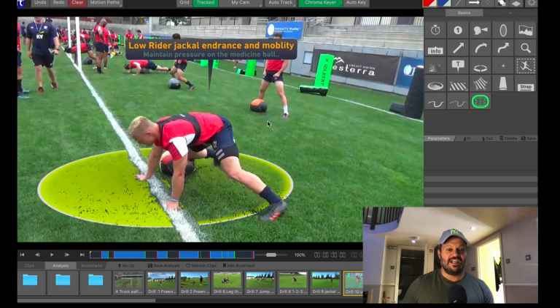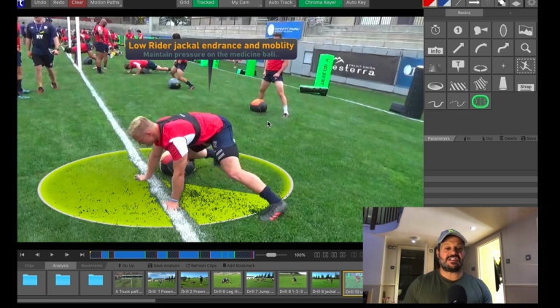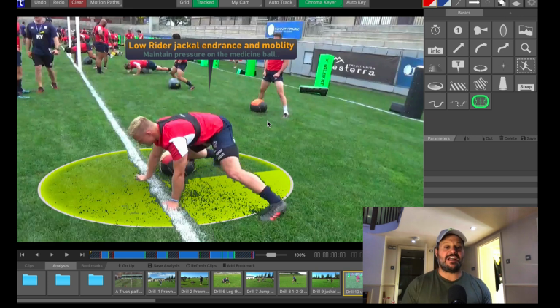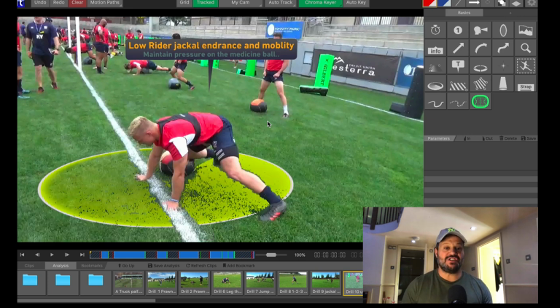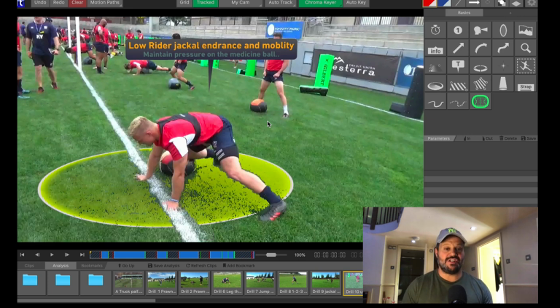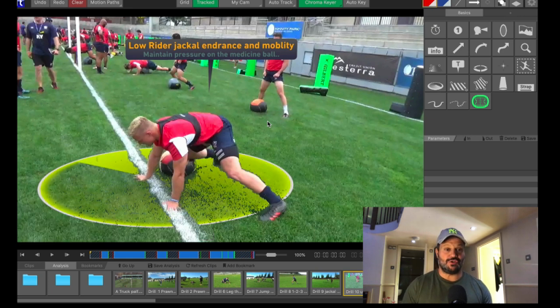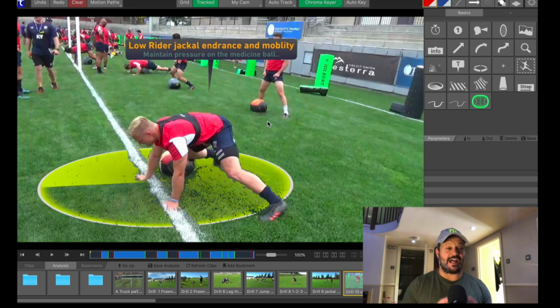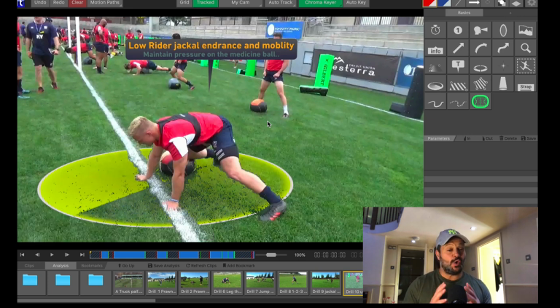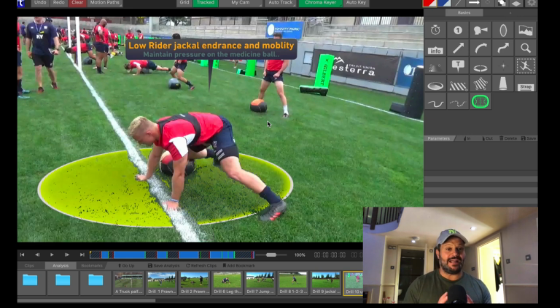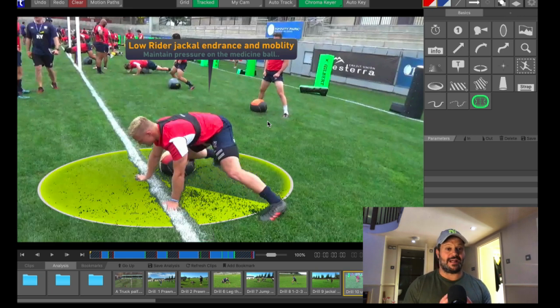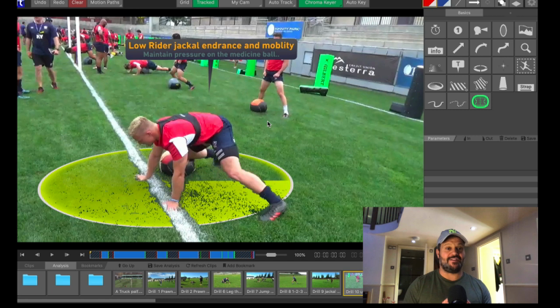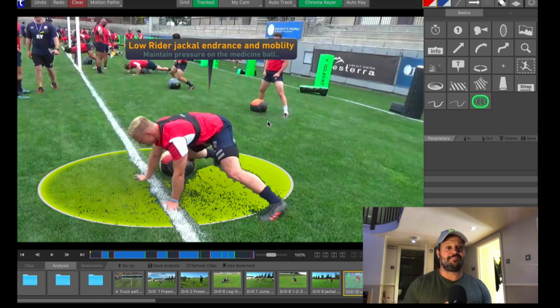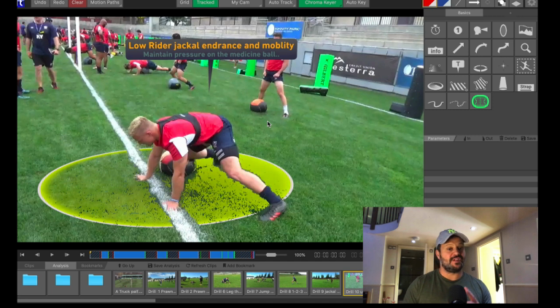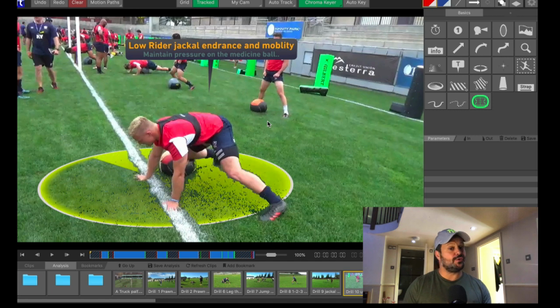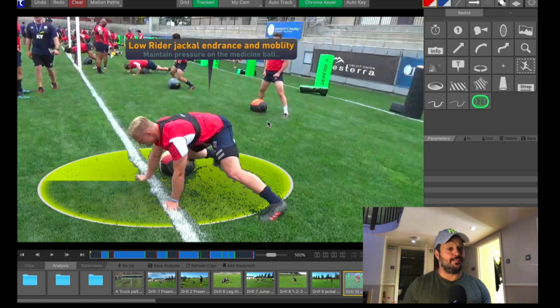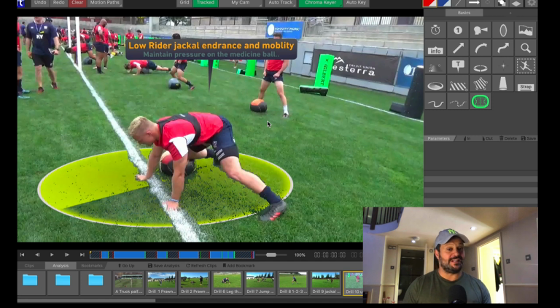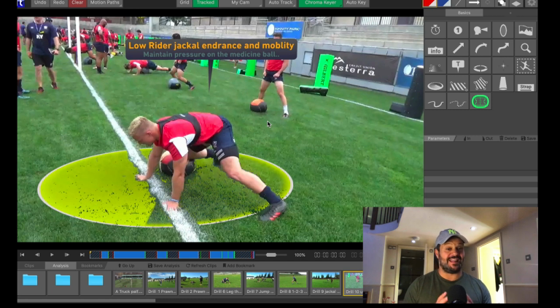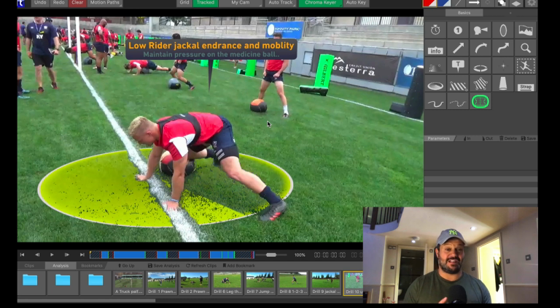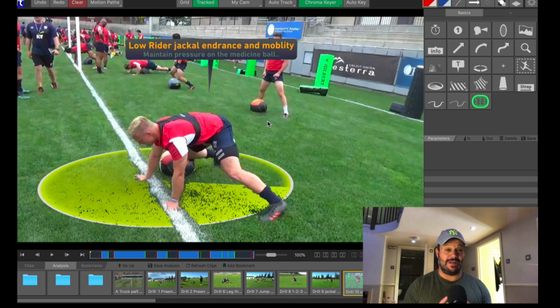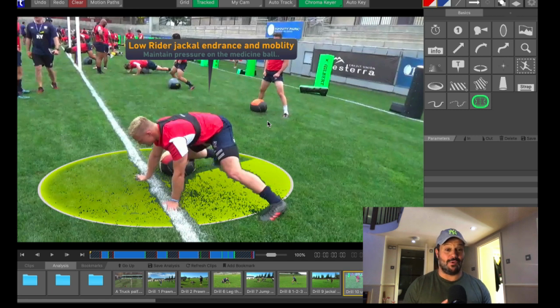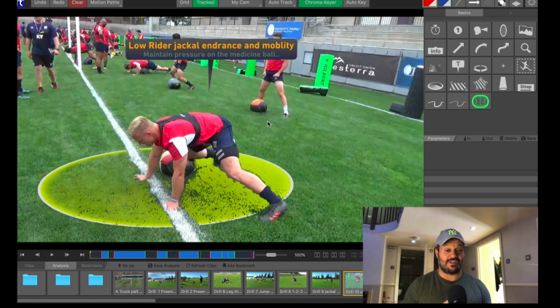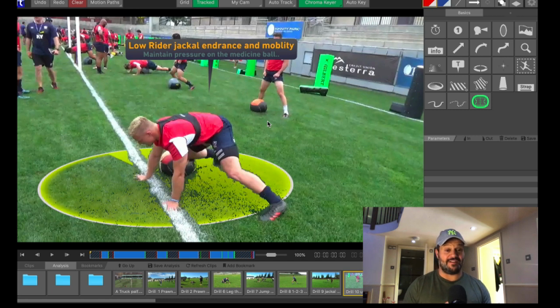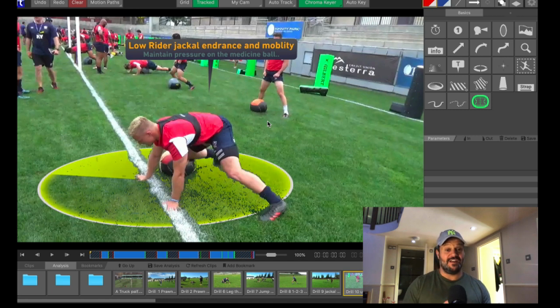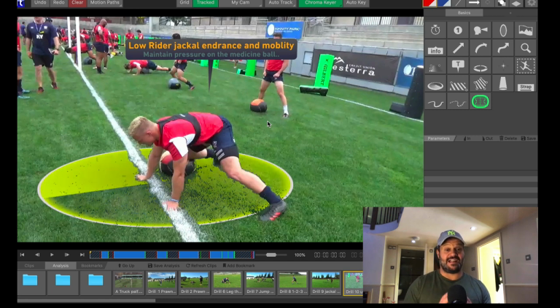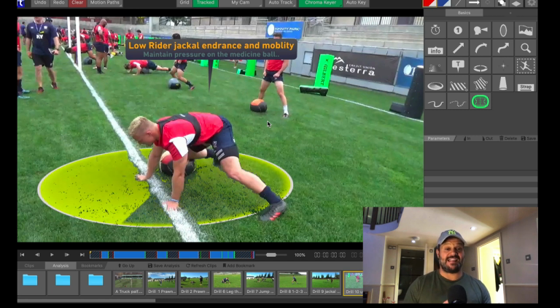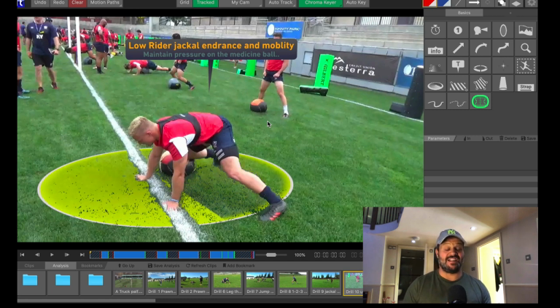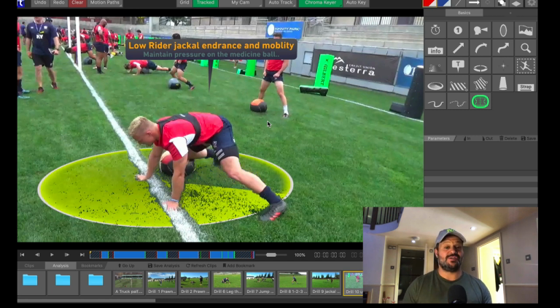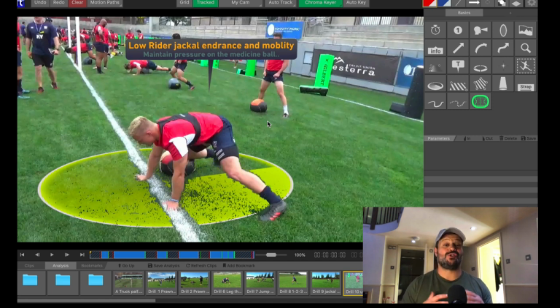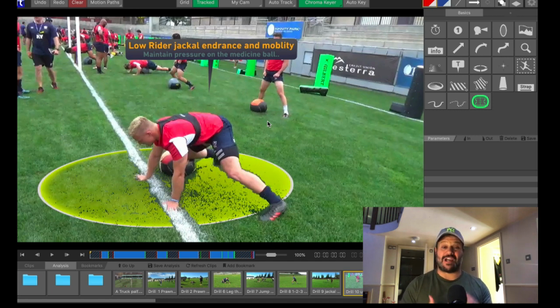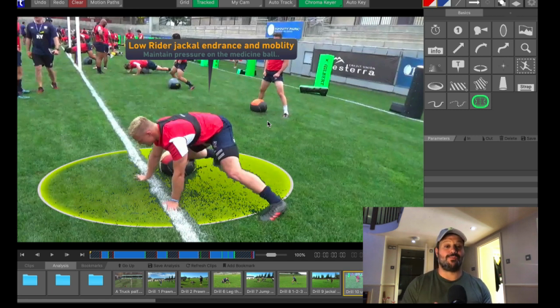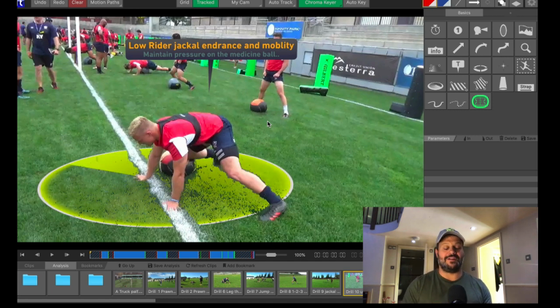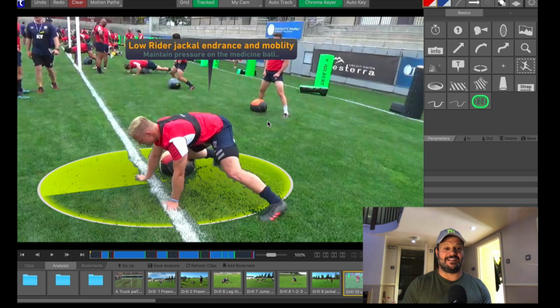Just in relation to these drills, I quickly want to cover the two or three pointers I think it's really important to have and understand to be able to jackal the ball effectively.